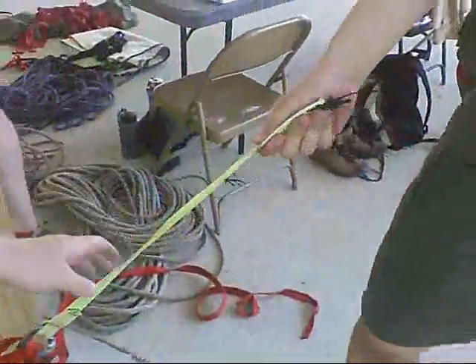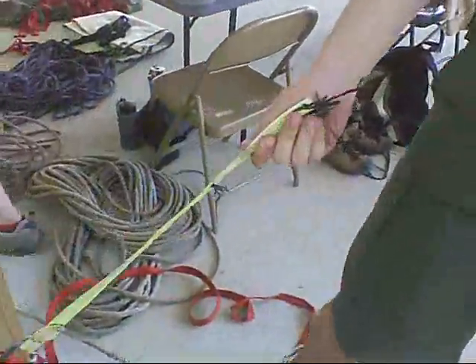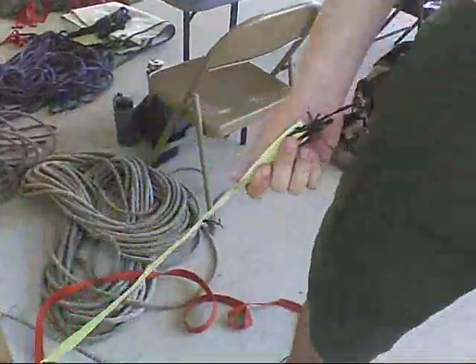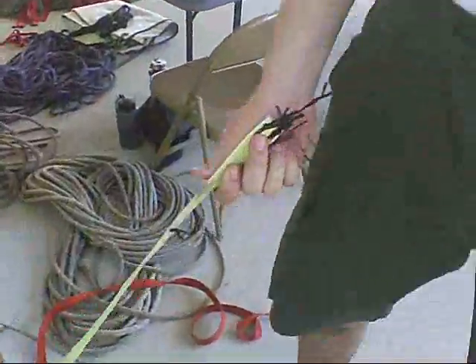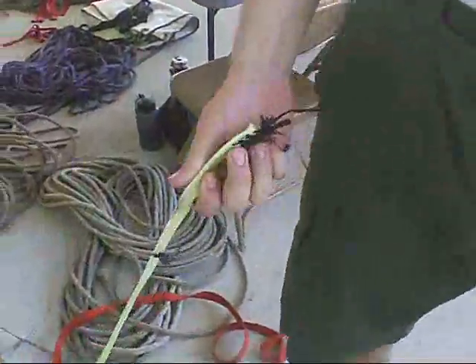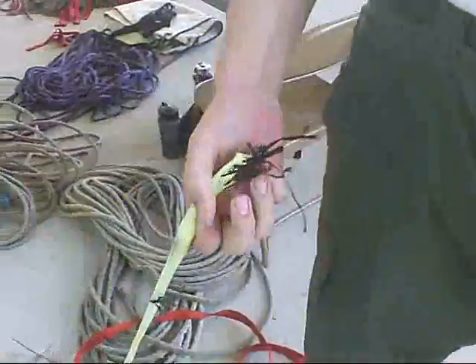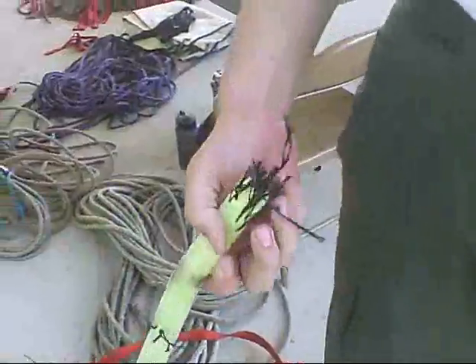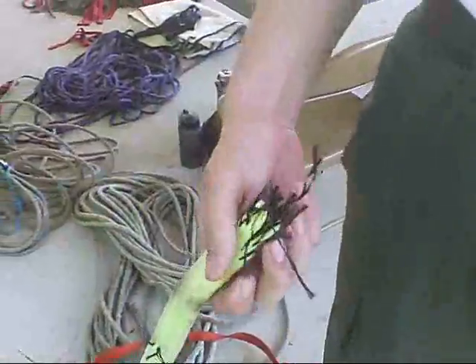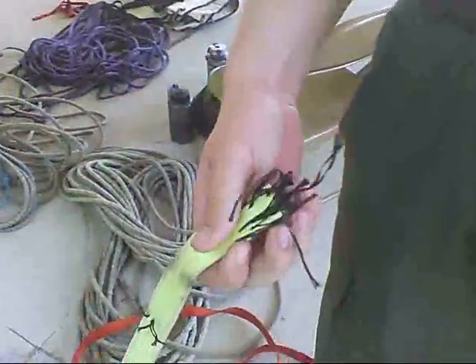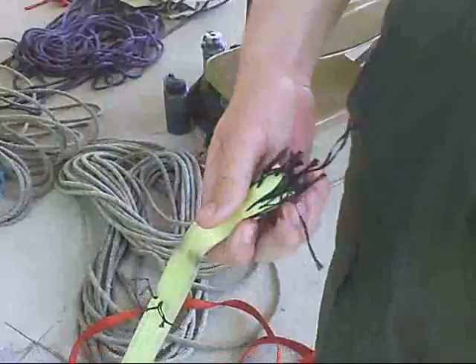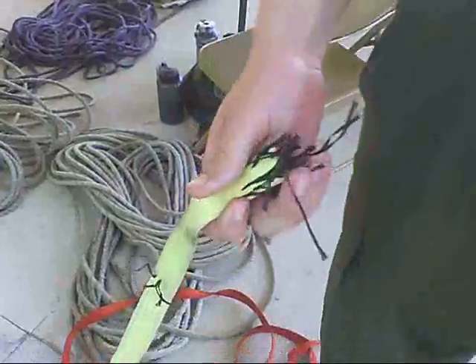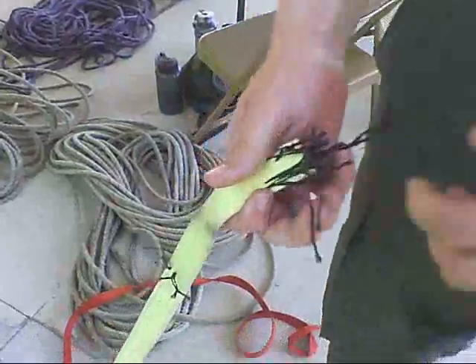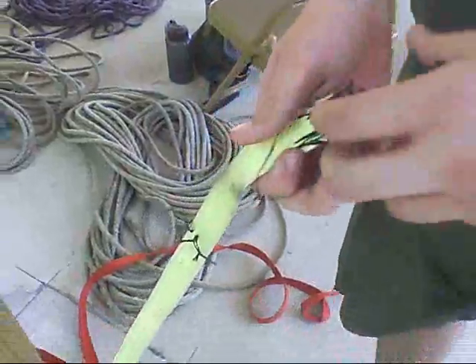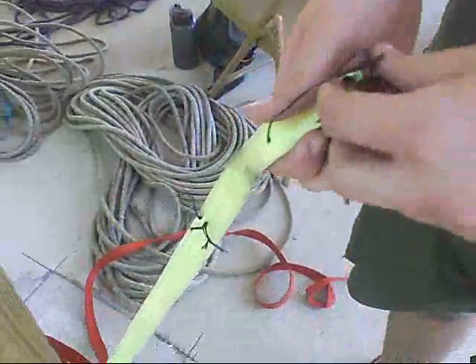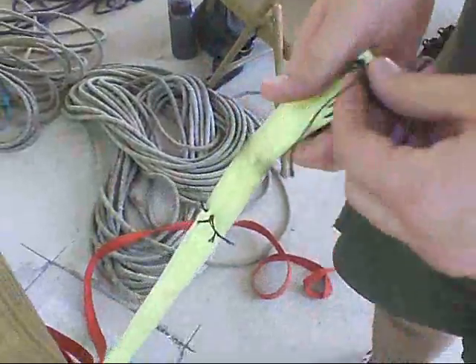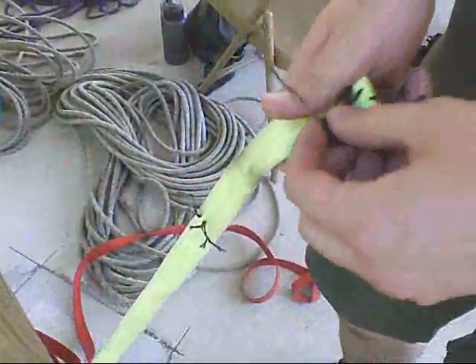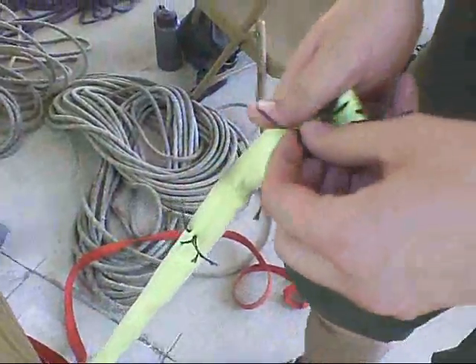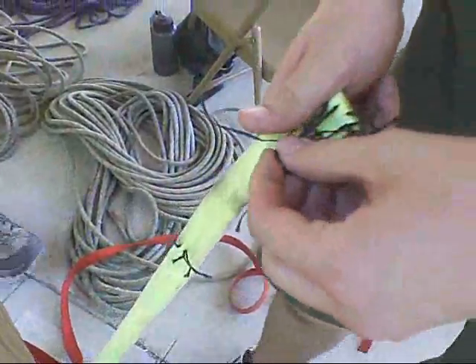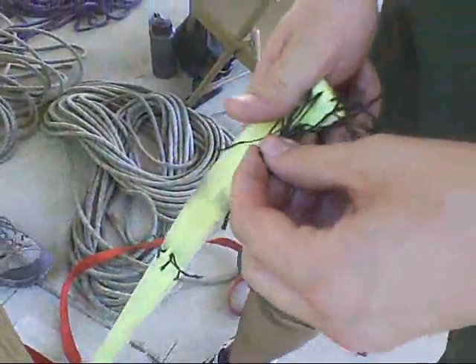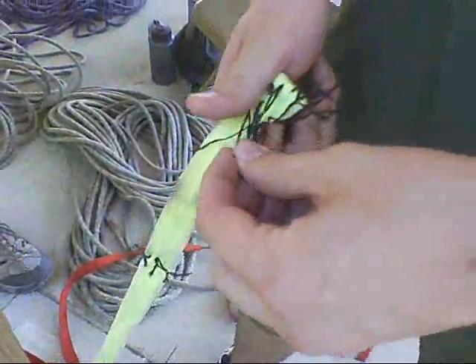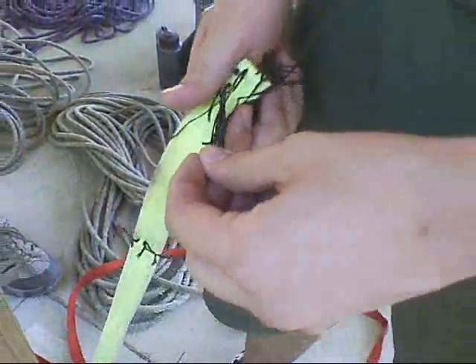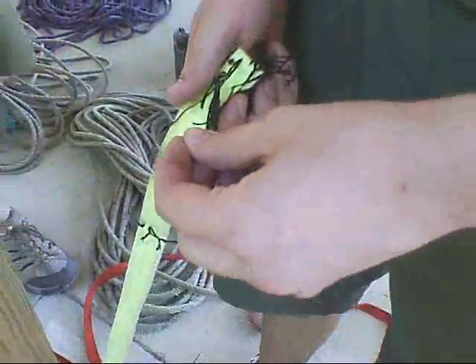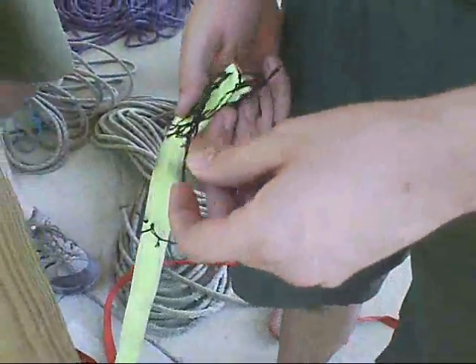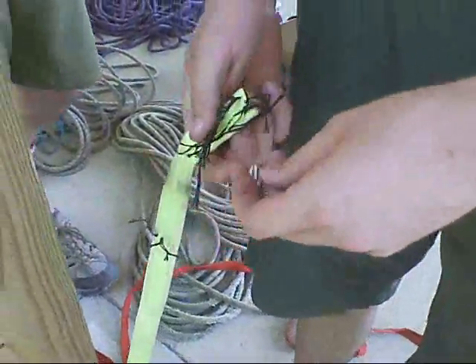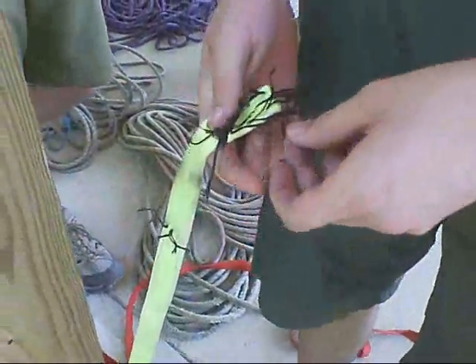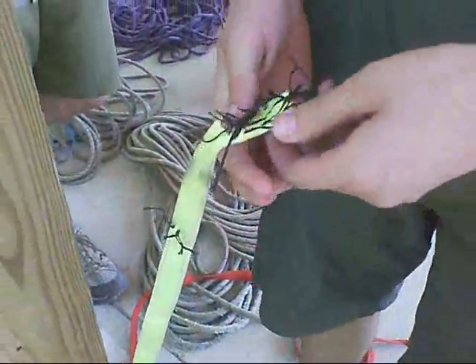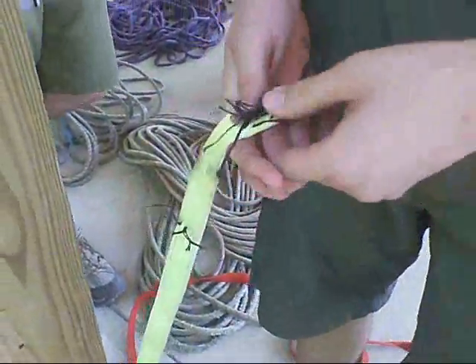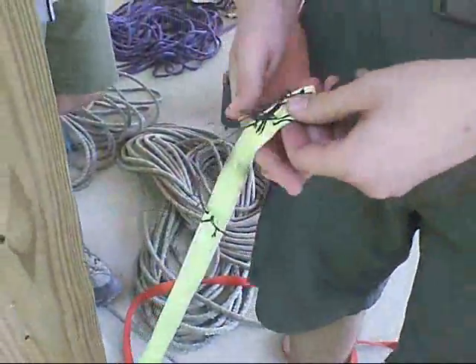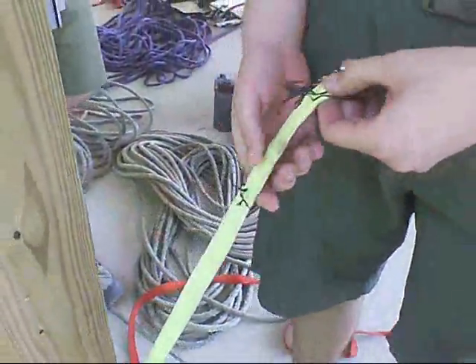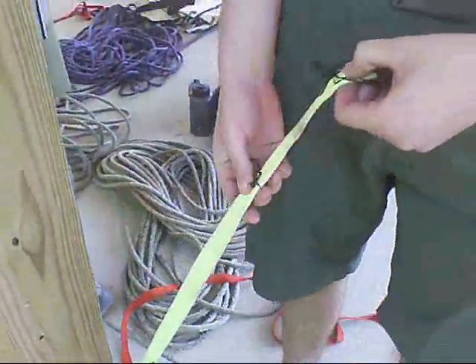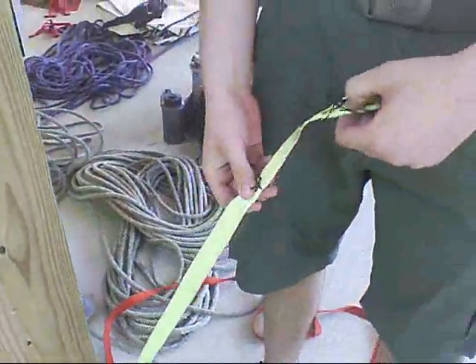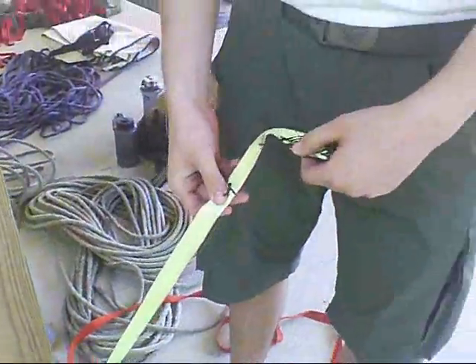We broke the stitching. That's 6,000 pounds of resistance right there. I'm going to call that a victory.